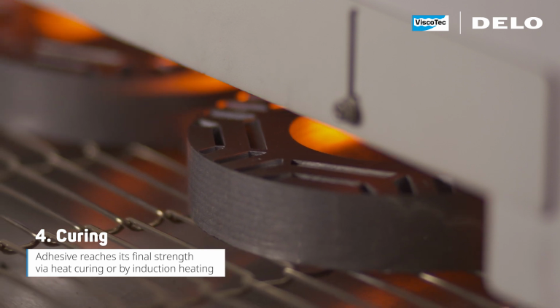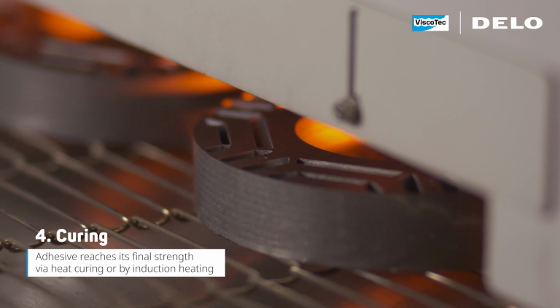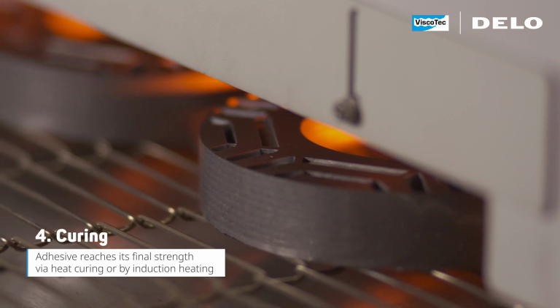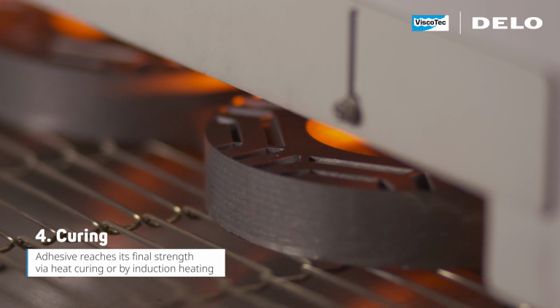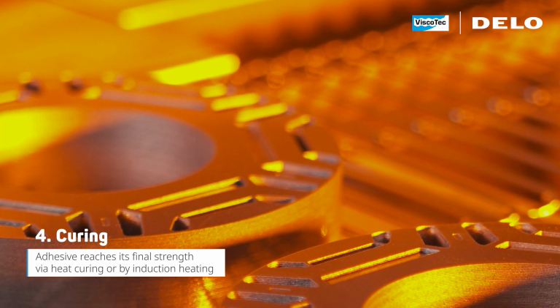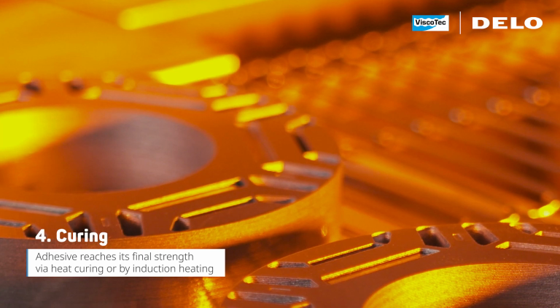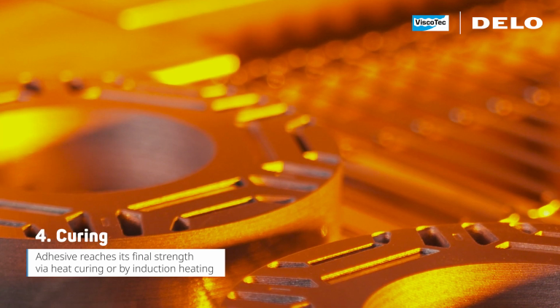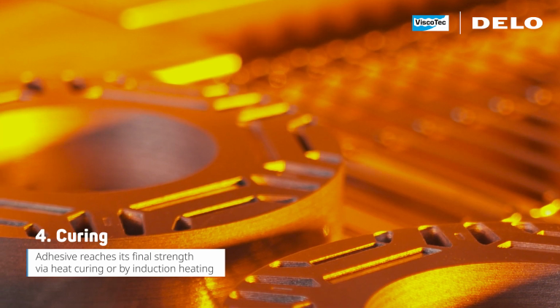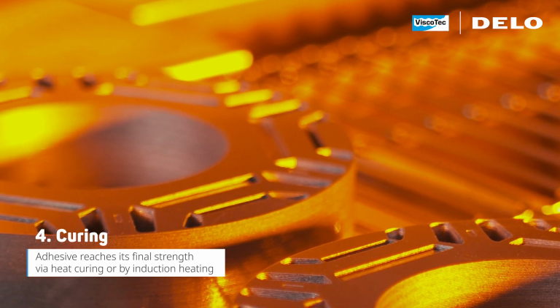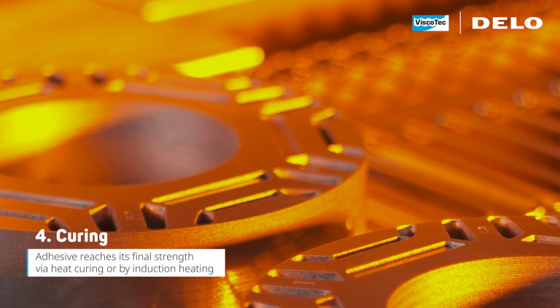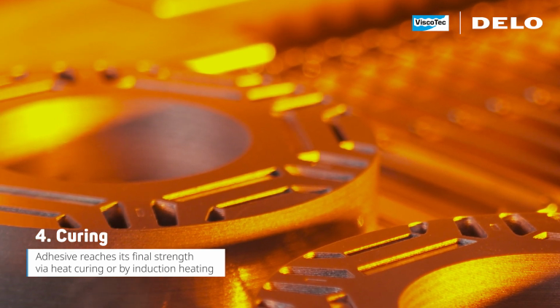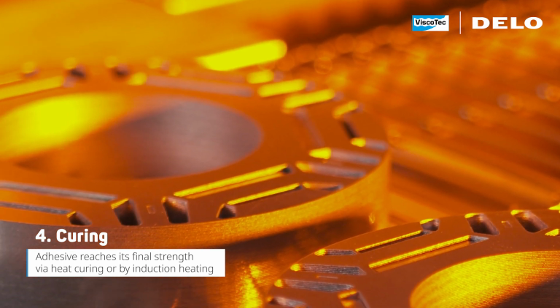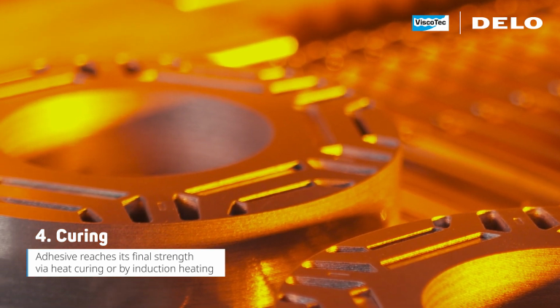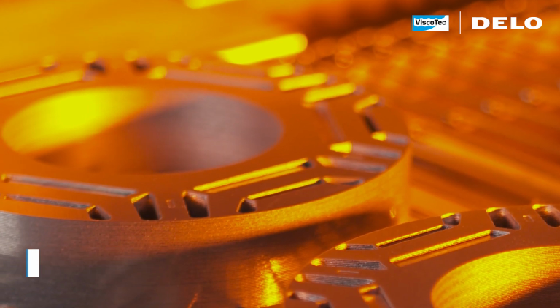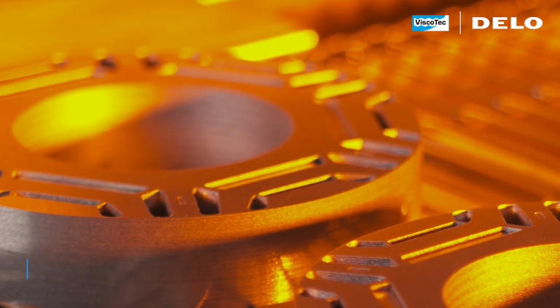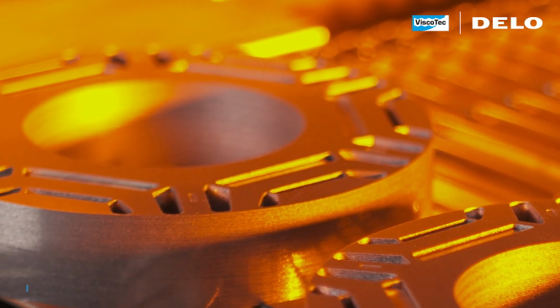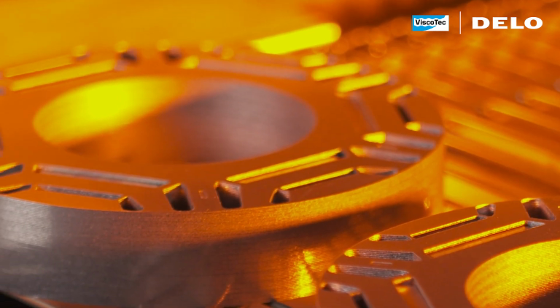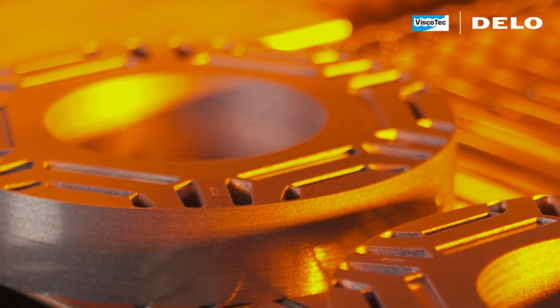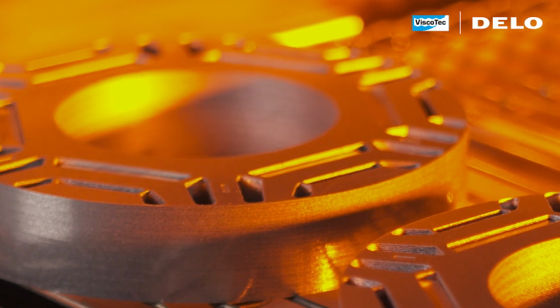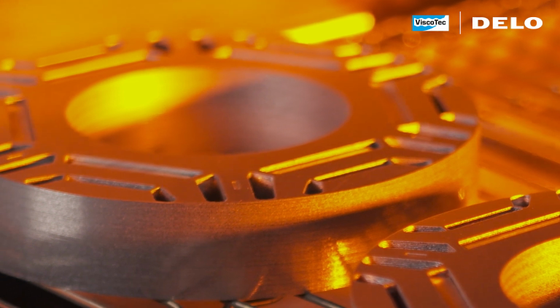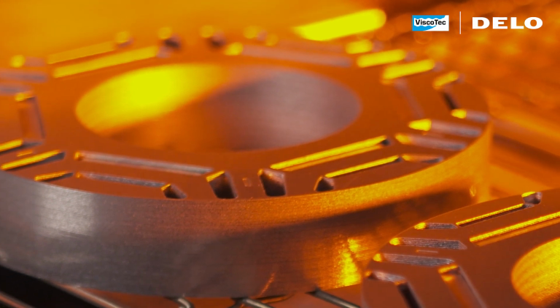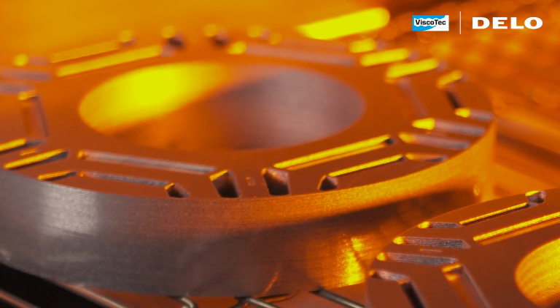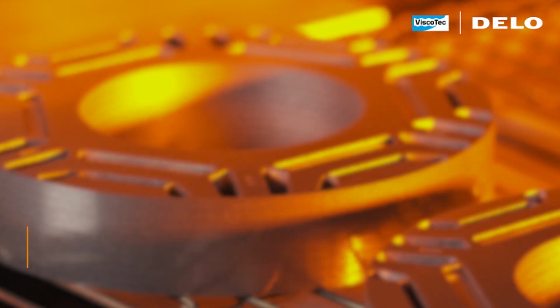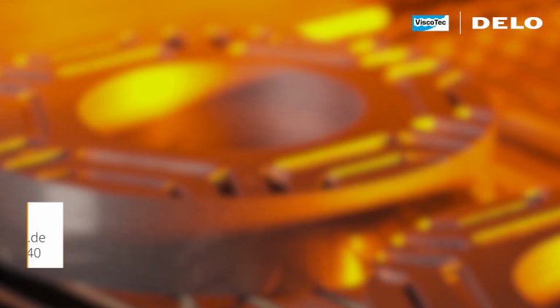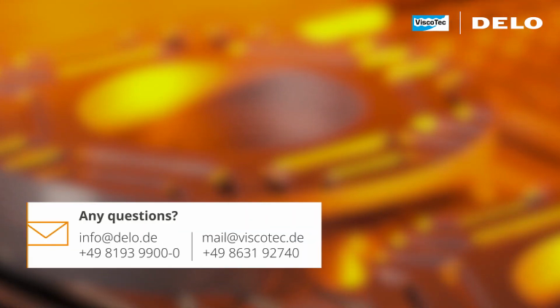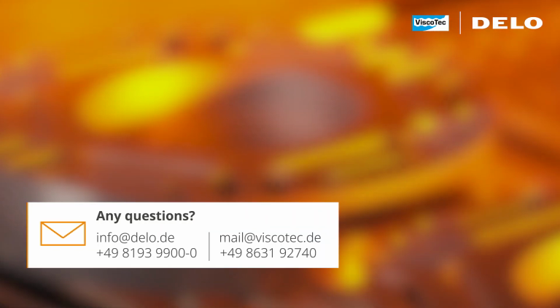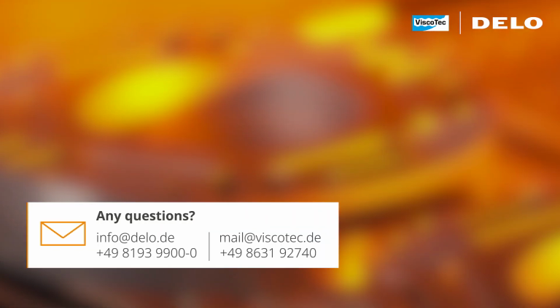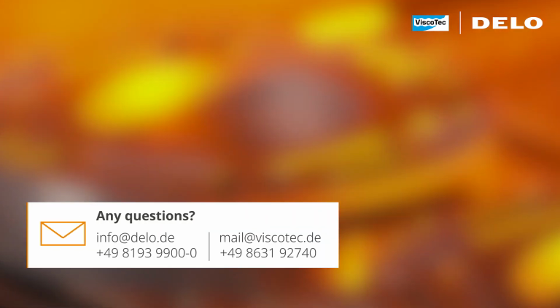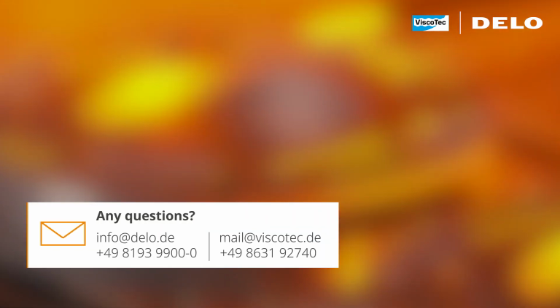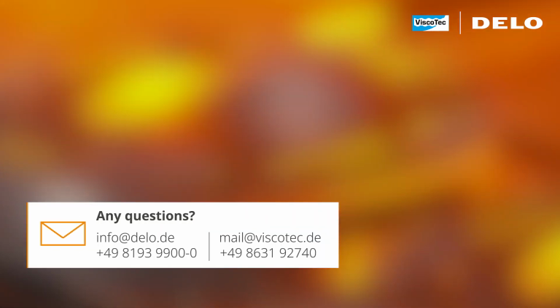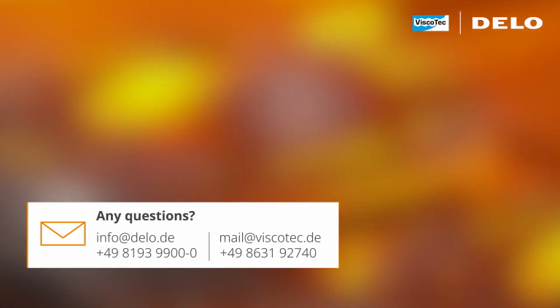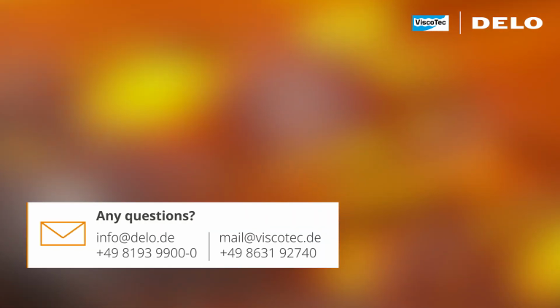This is just one example where high-tech solutions make a difference. Contact us if you are keen to get more information.